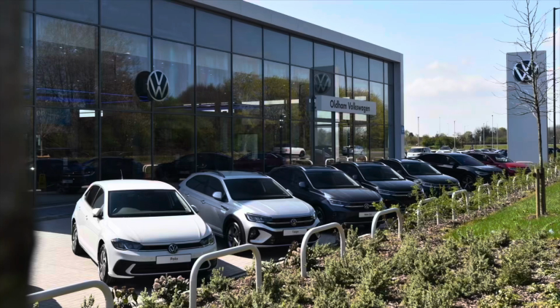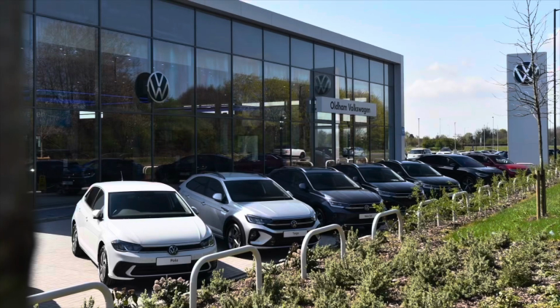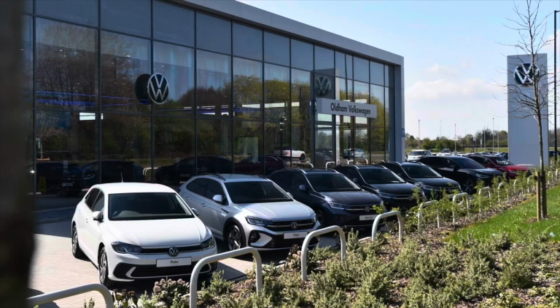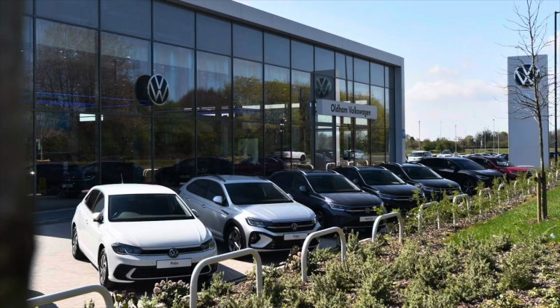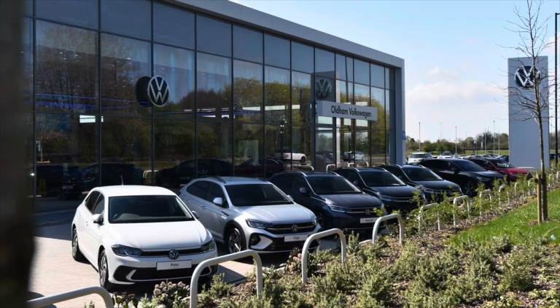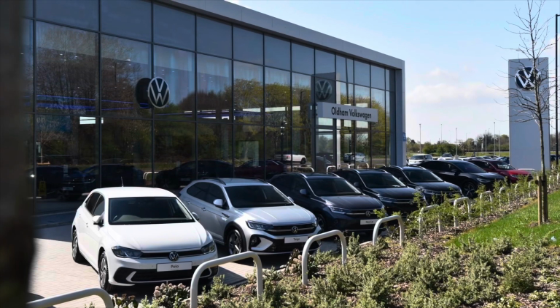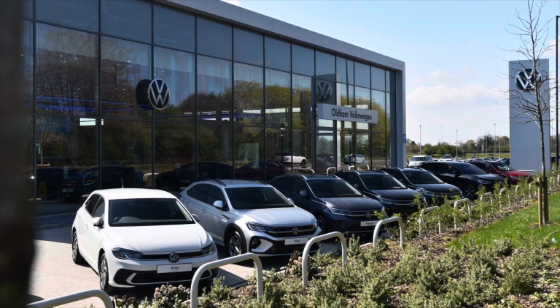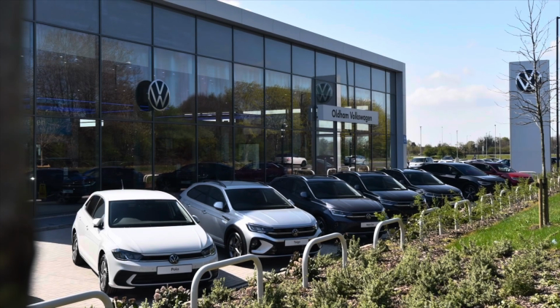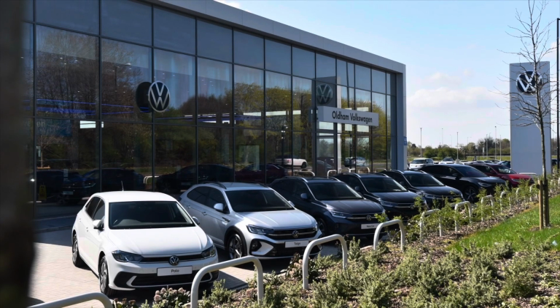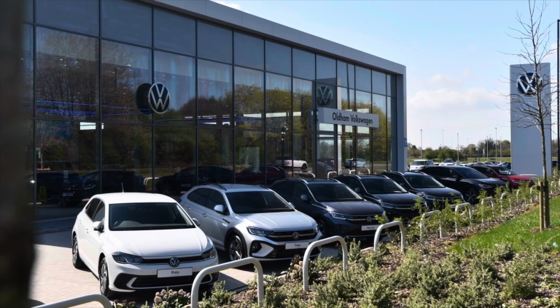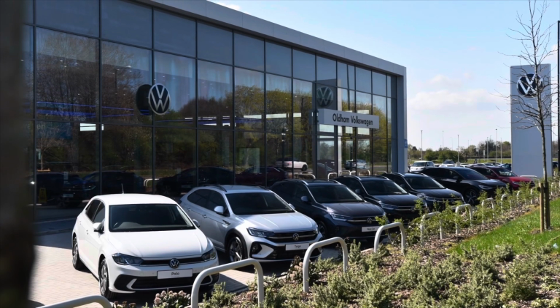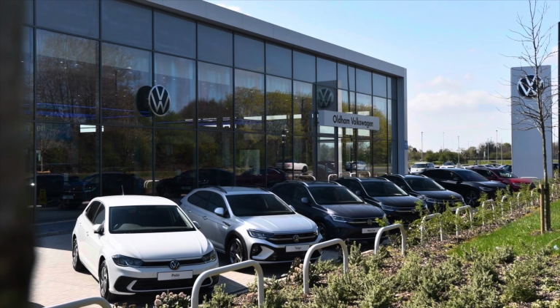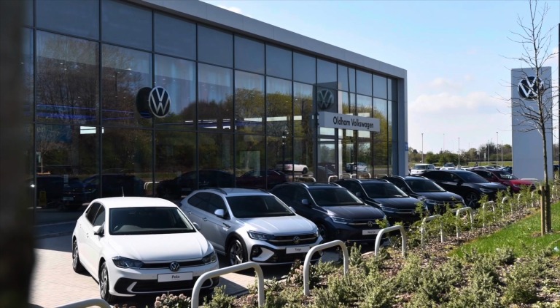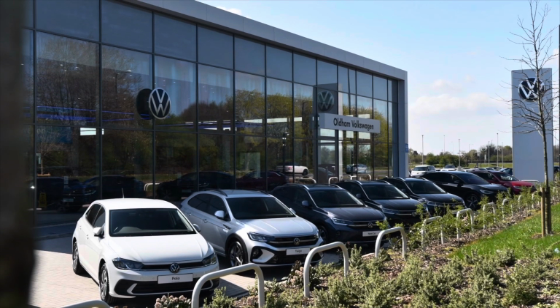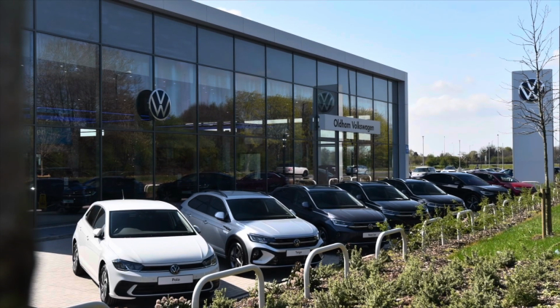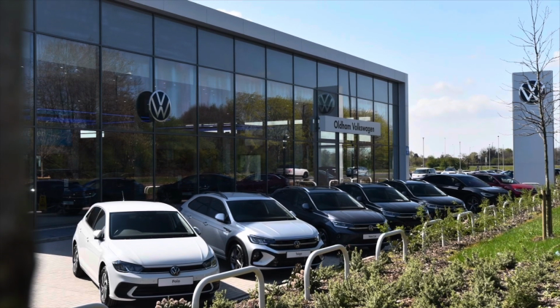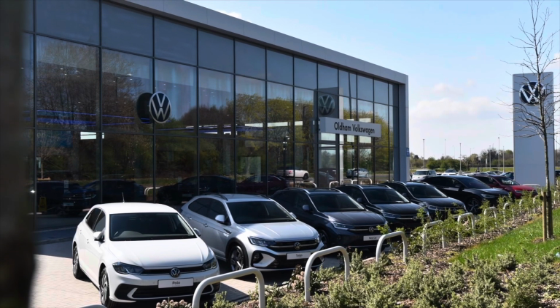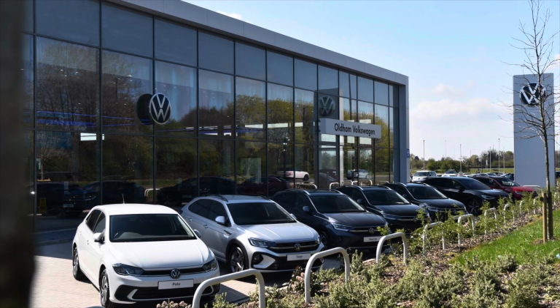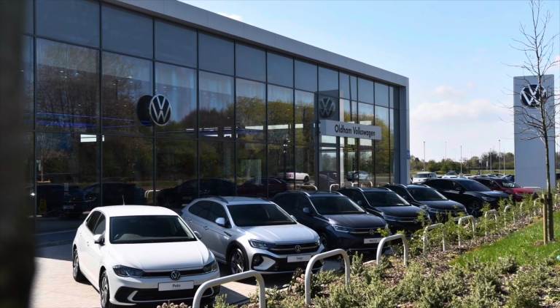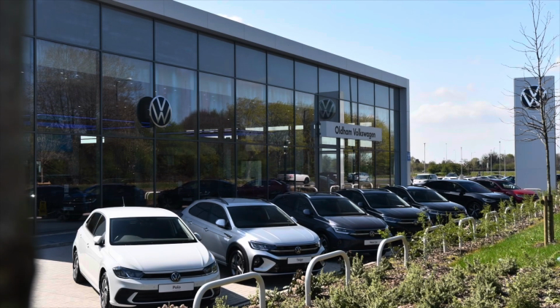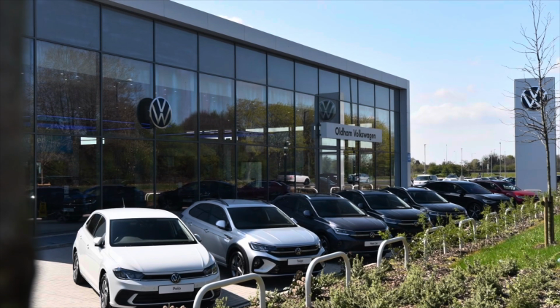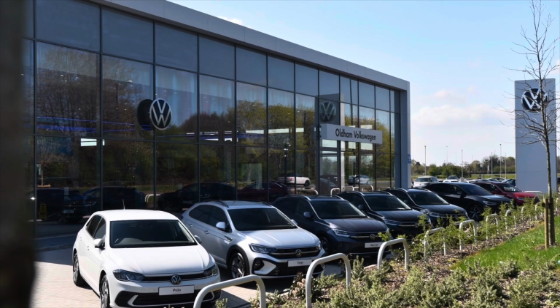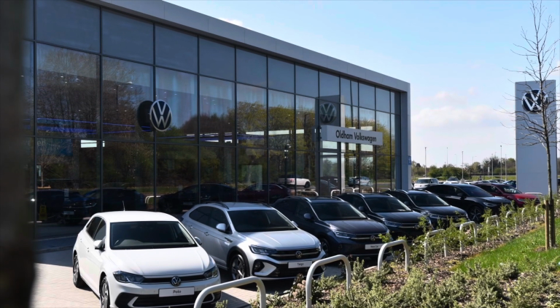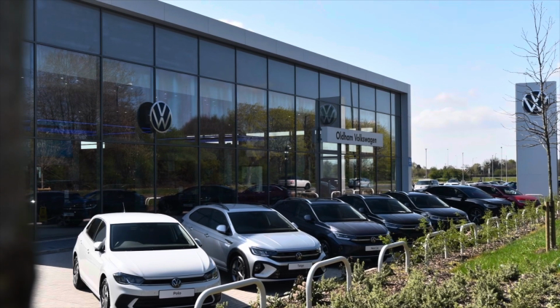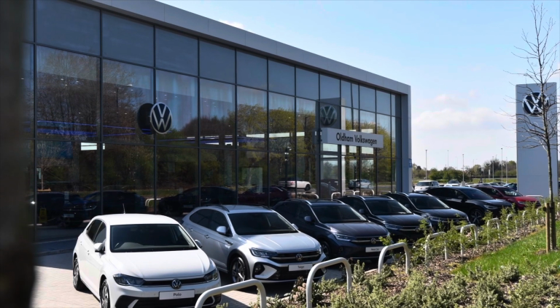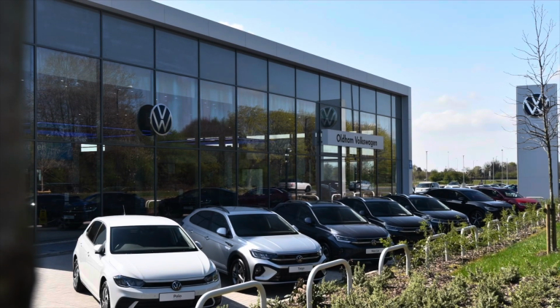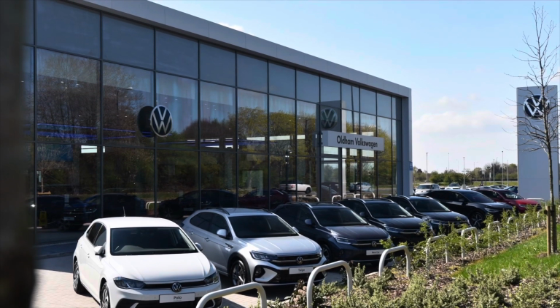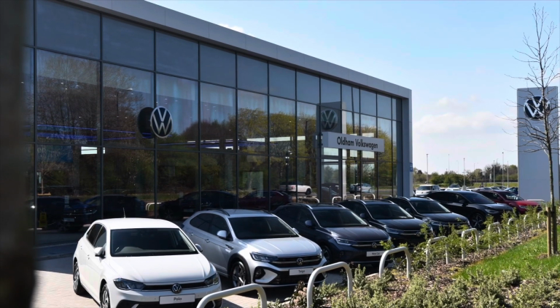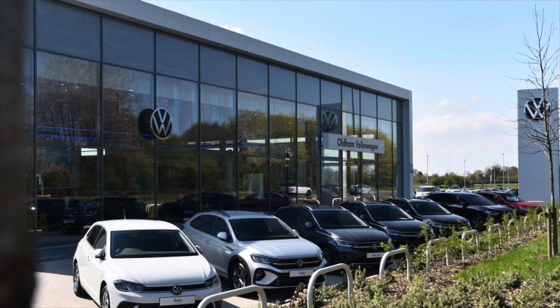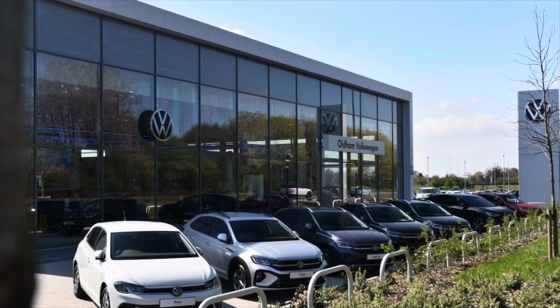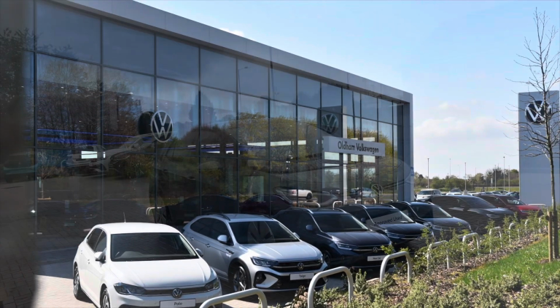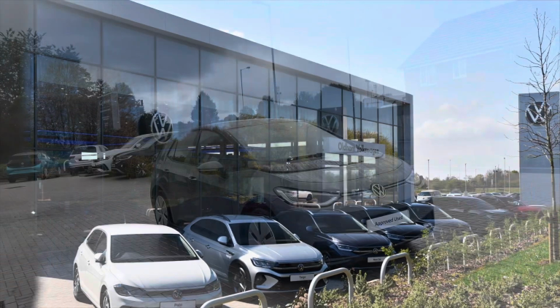Hello from Olden Volkswagen, my name is Dylan and today I'm going to be showing you around this approved used Volkswagen vehicle.